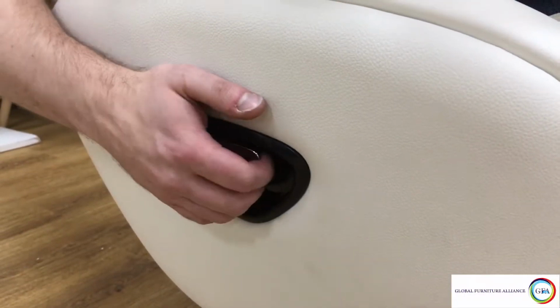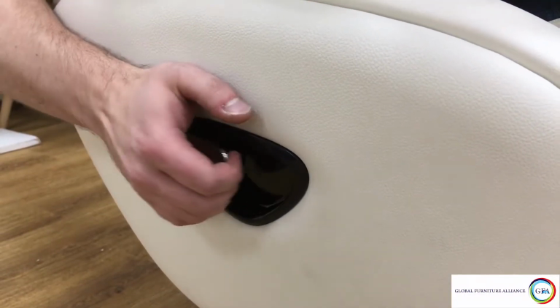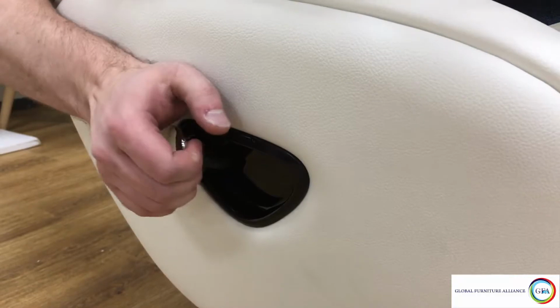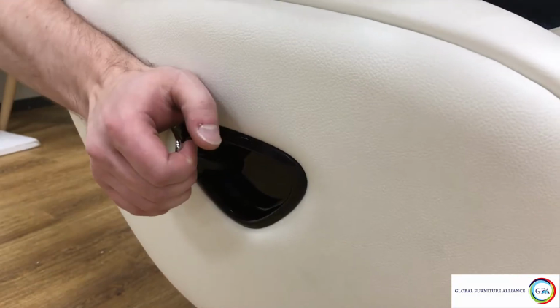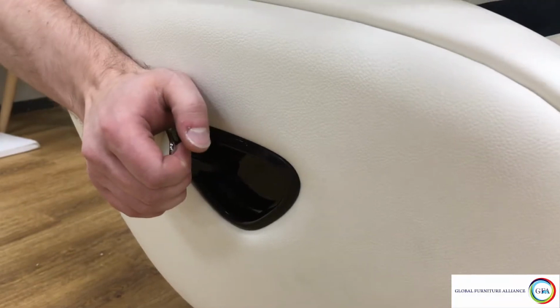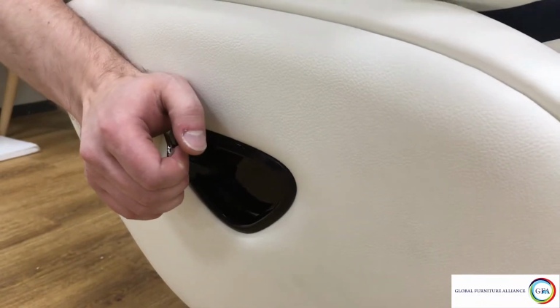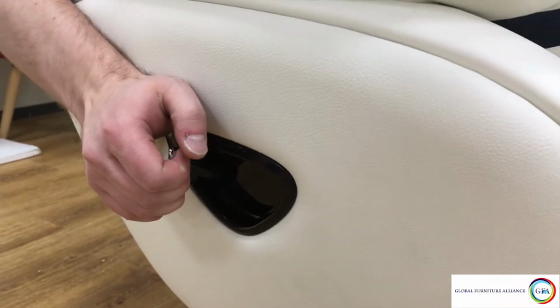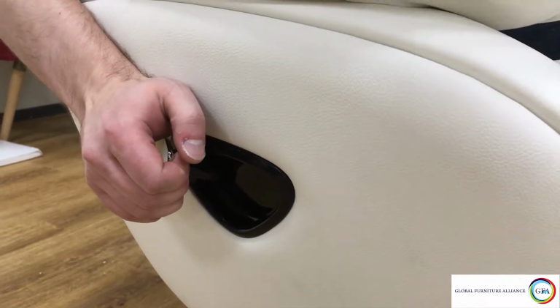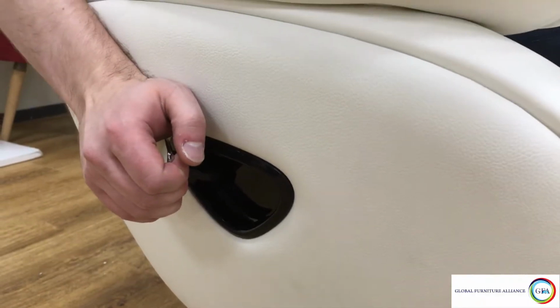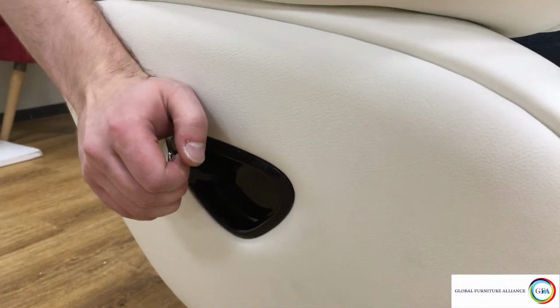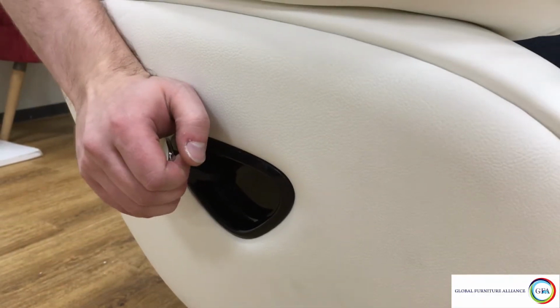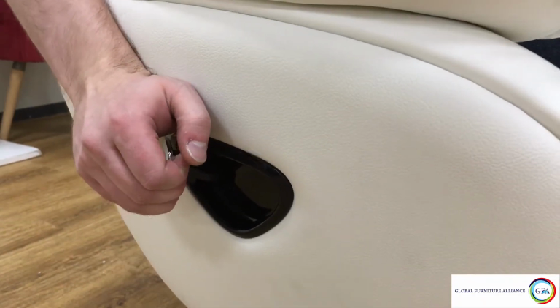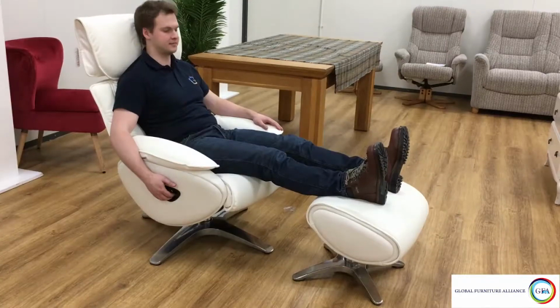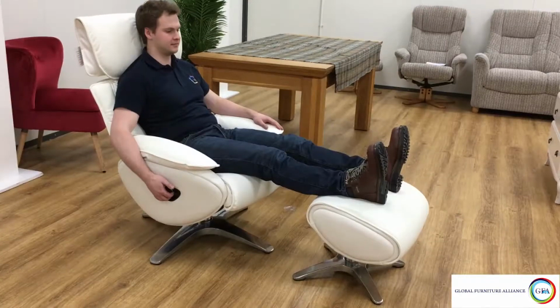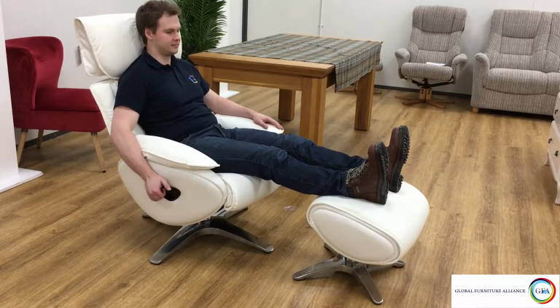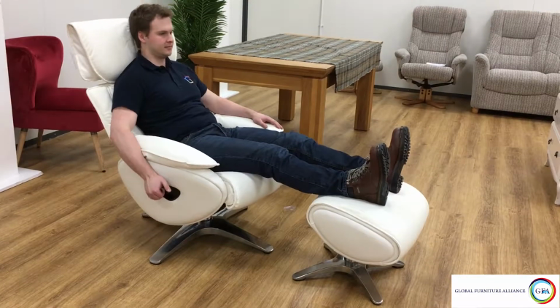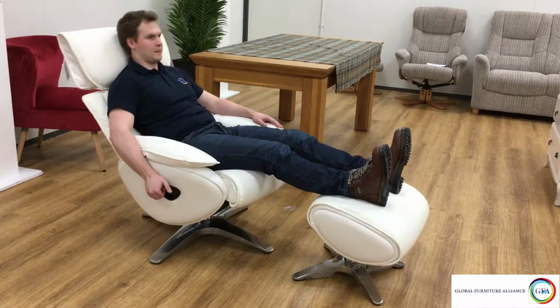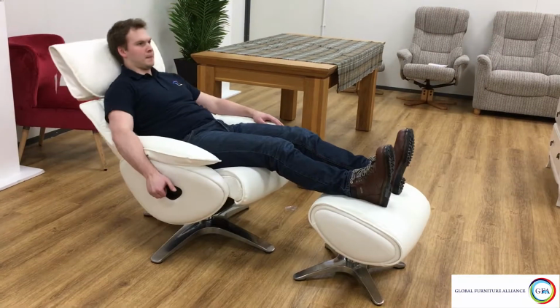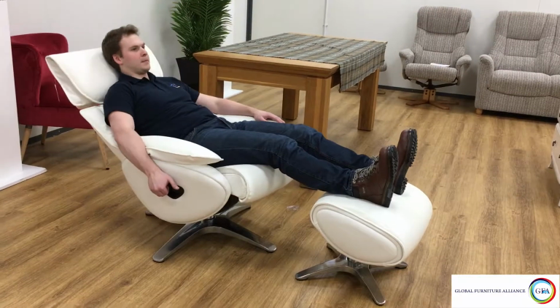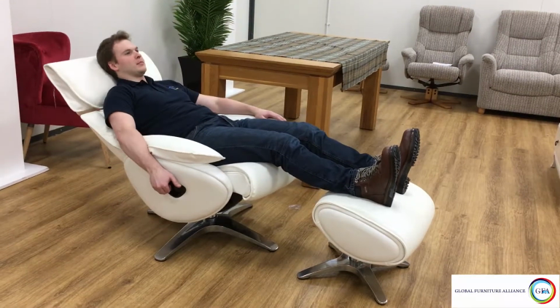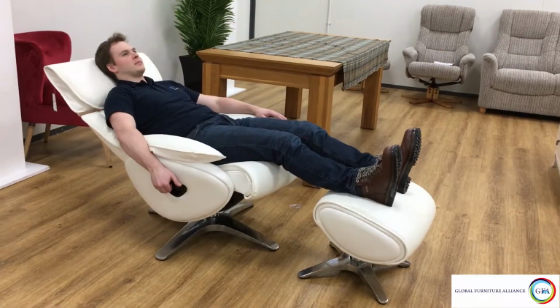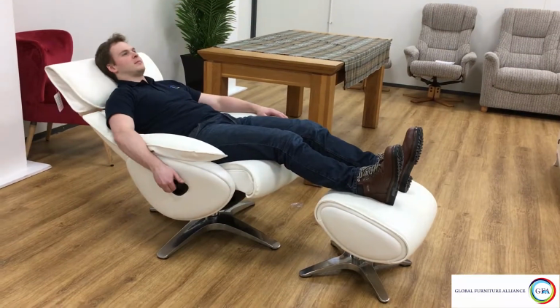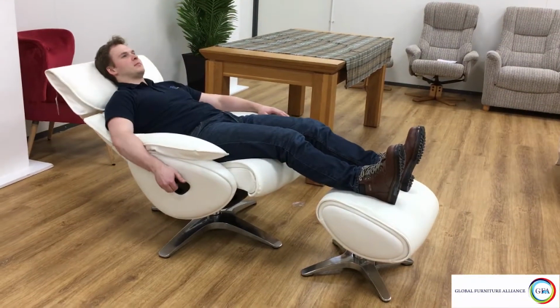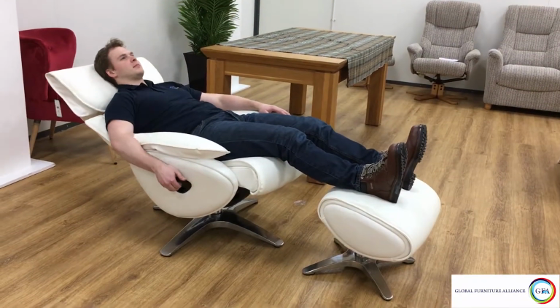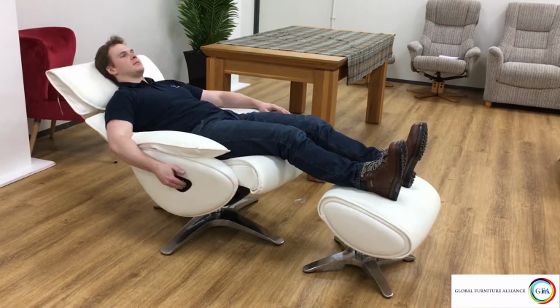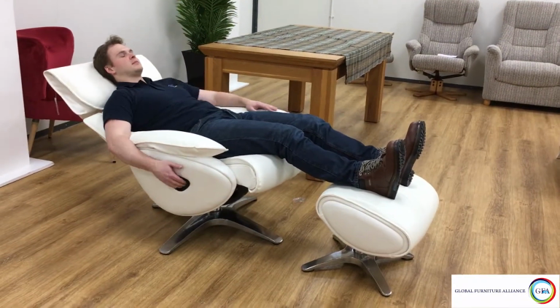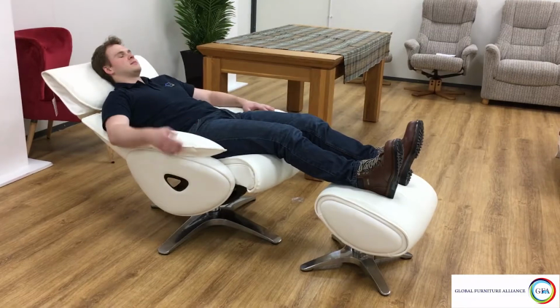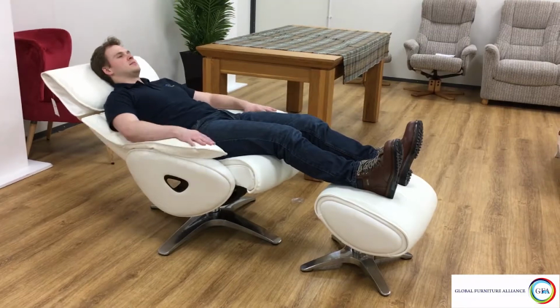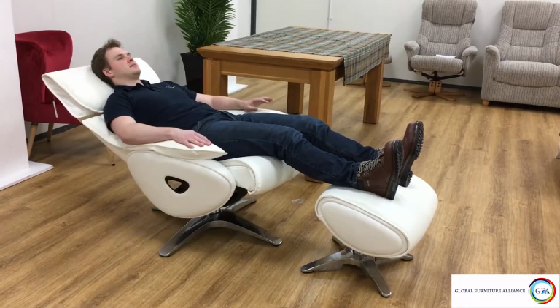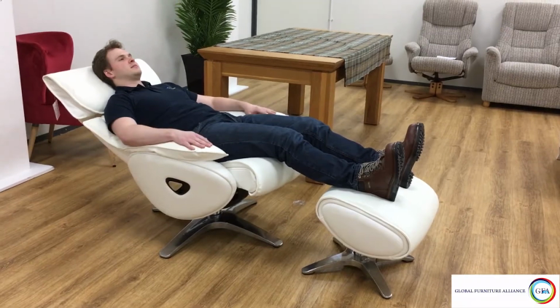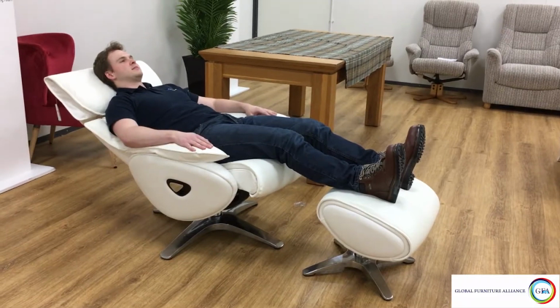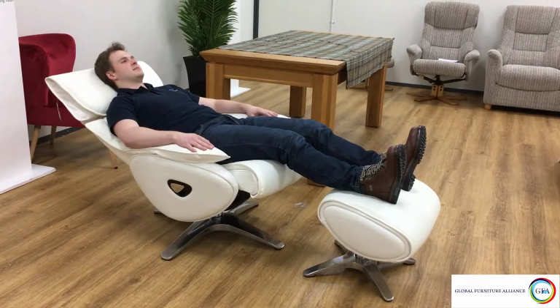Finally, to recline in your chair, pull the handle on the side, lean back, and put your feet up on the footstool, which comes pre-built with this product.